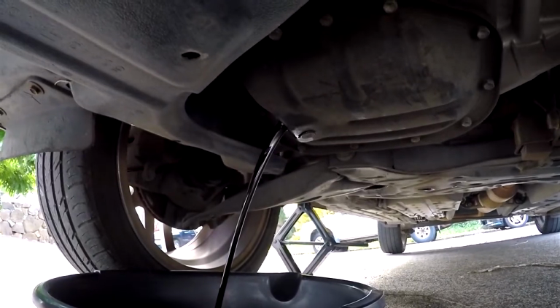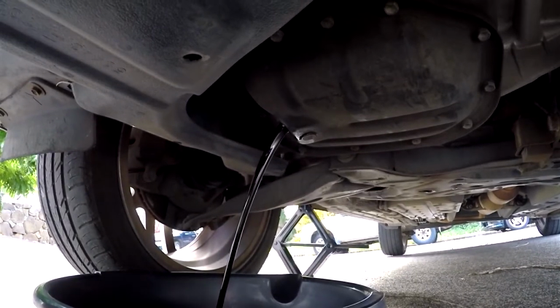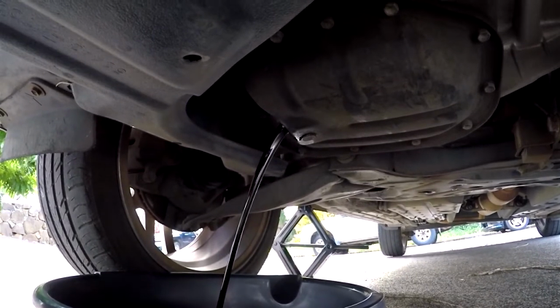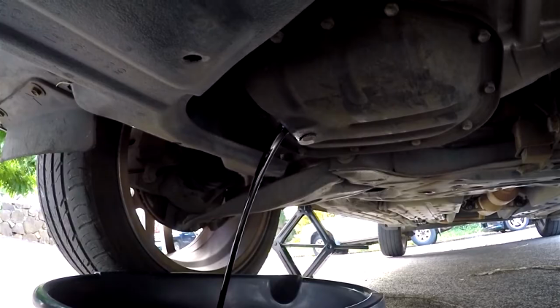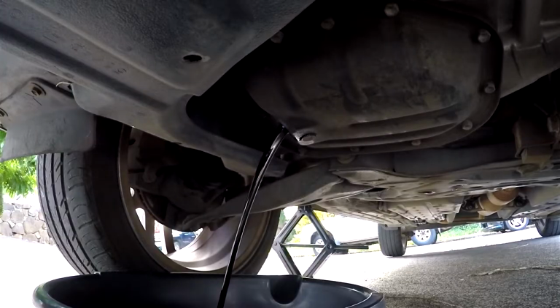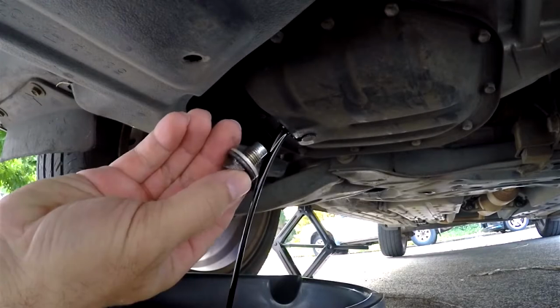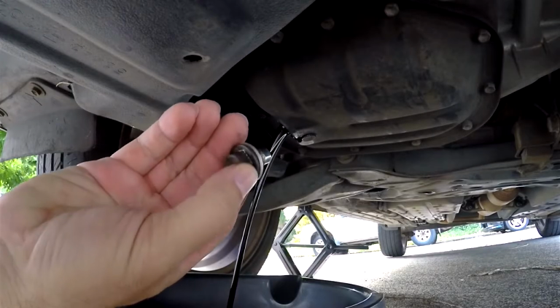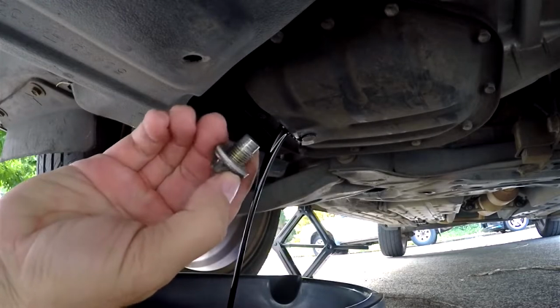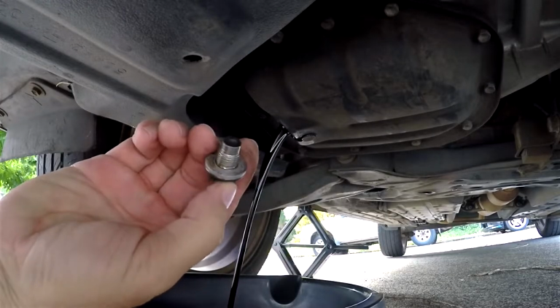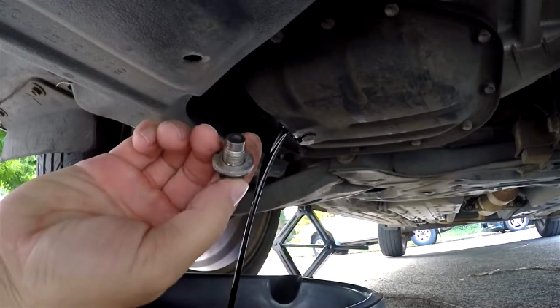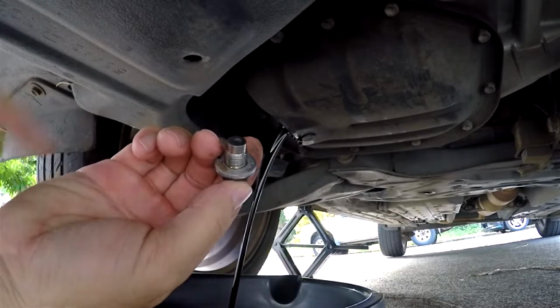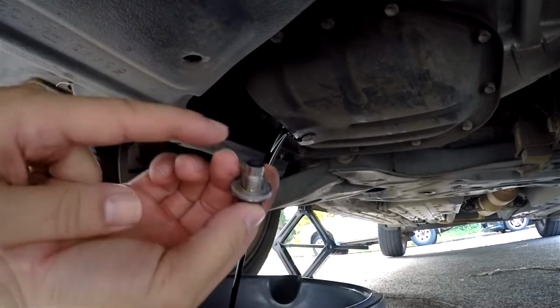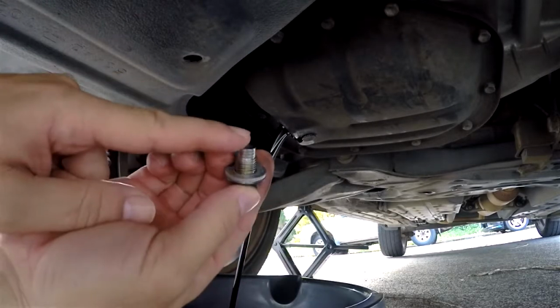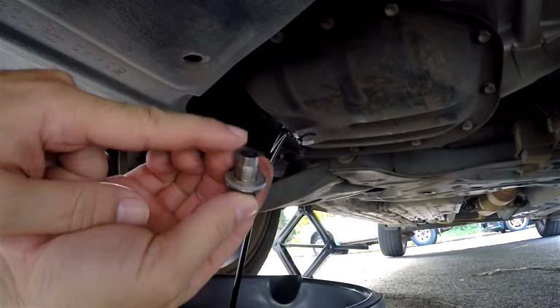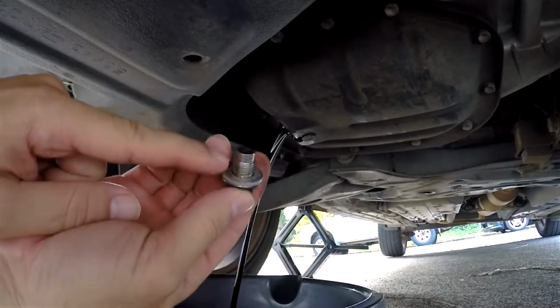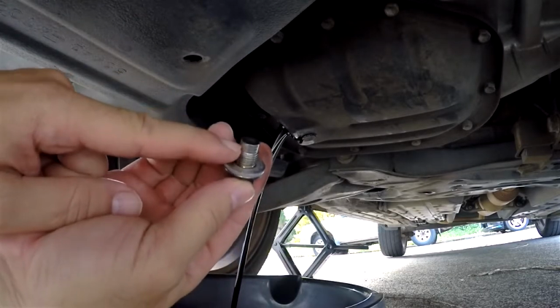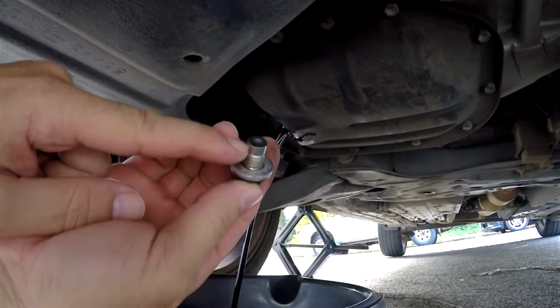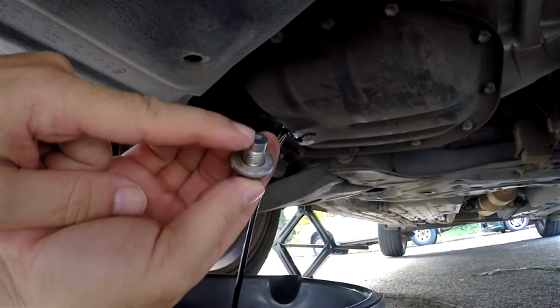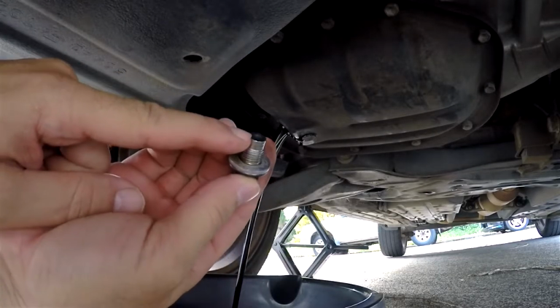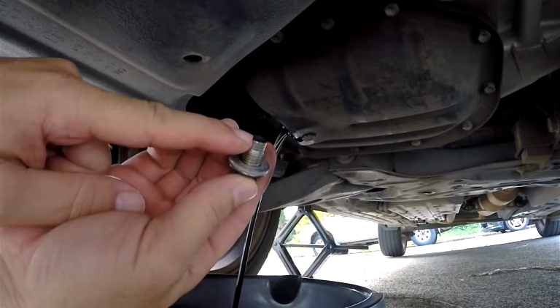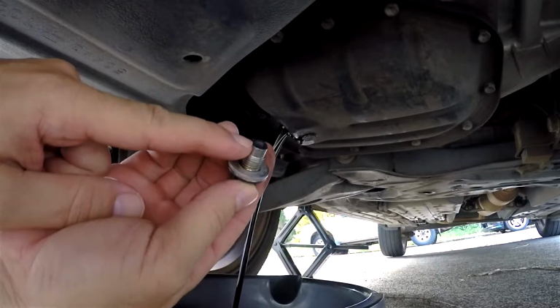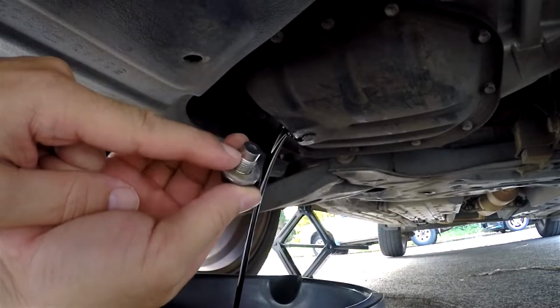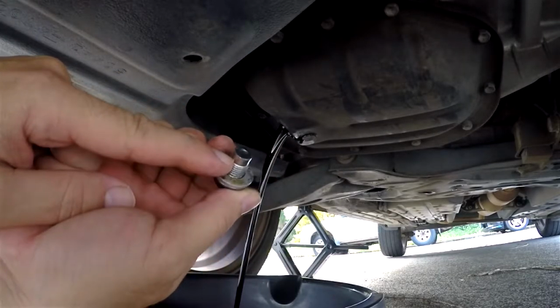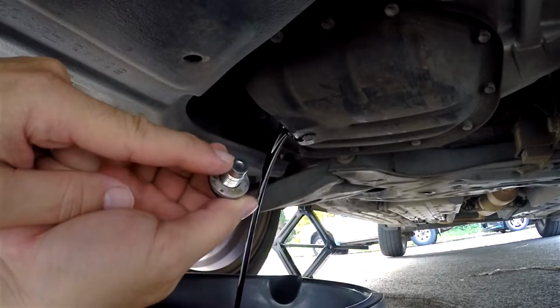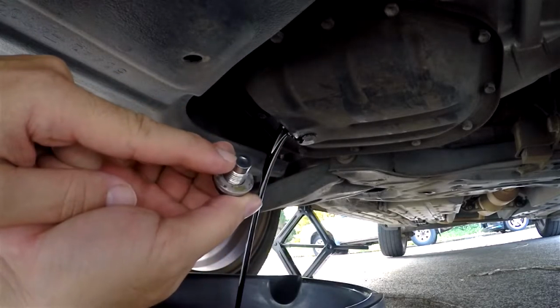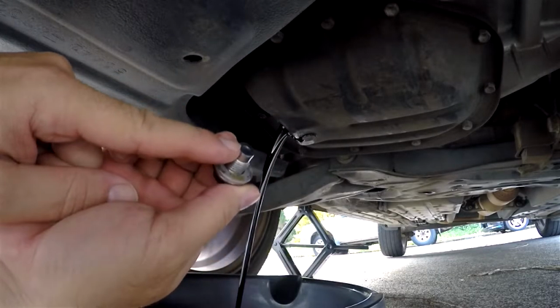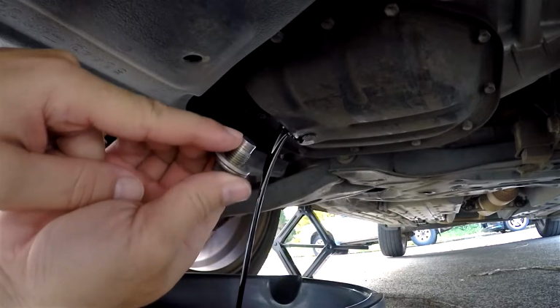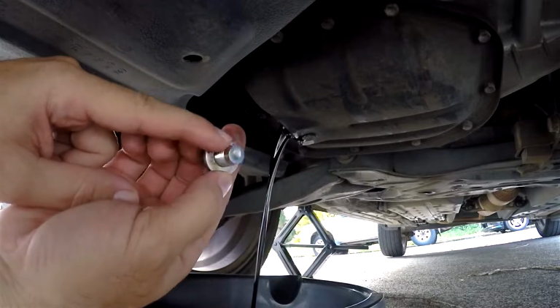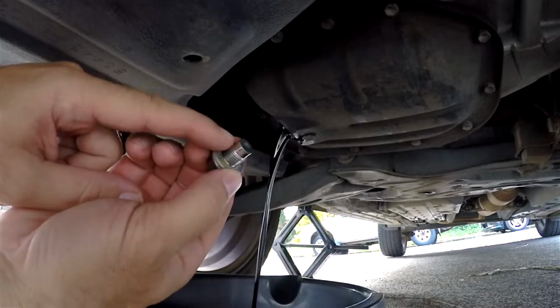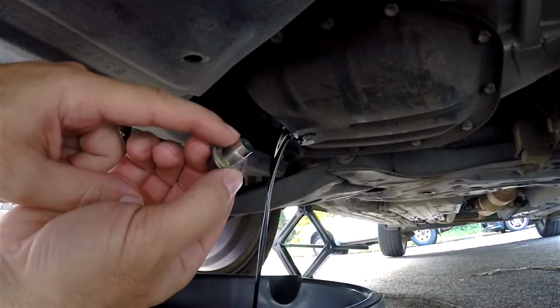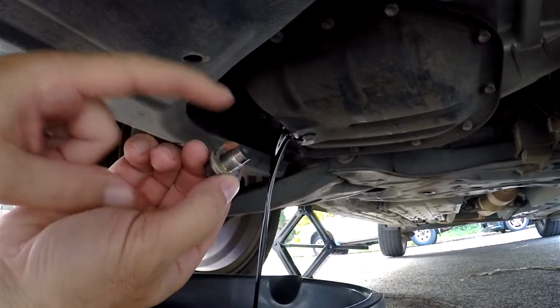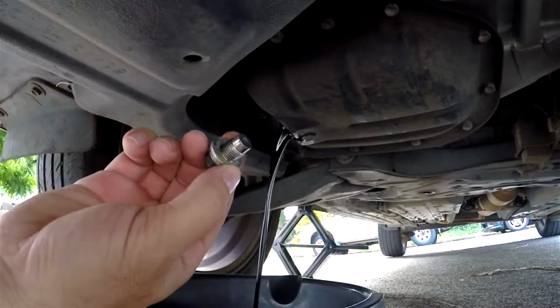The oil is going to drain to the pan, and then once it just starts dripping we'll bolt it back in. But before I do, I want to show you what I like to do before I put this back in.